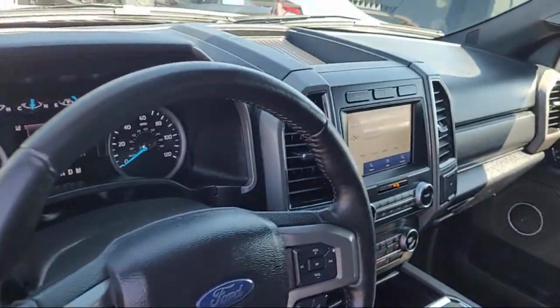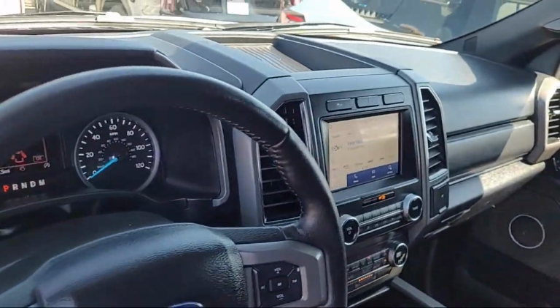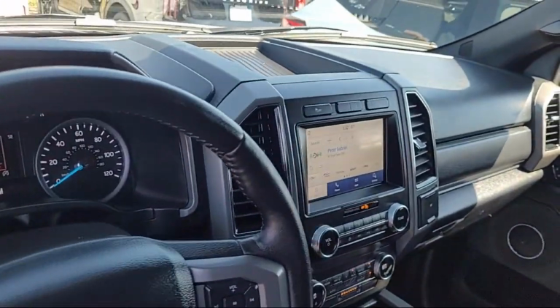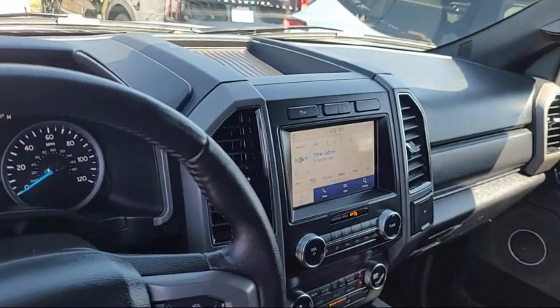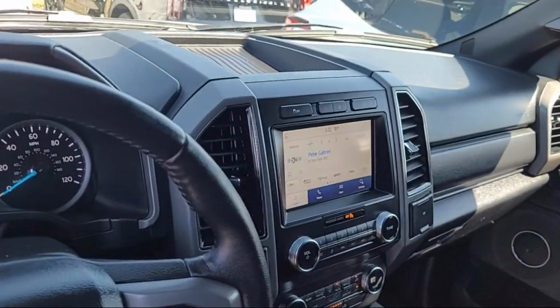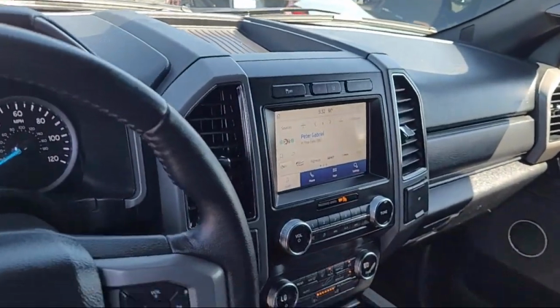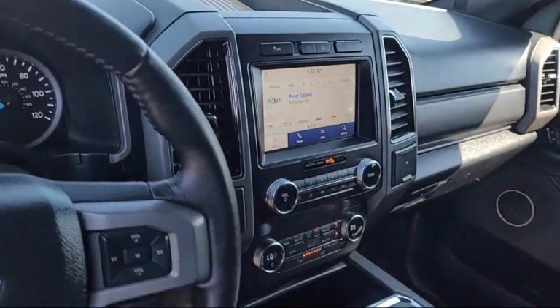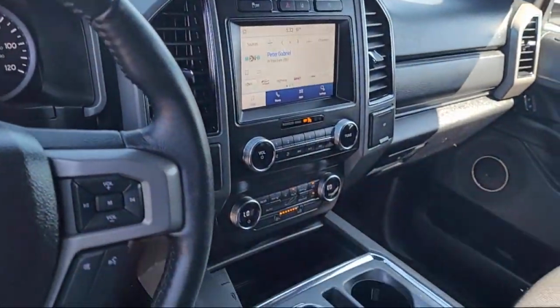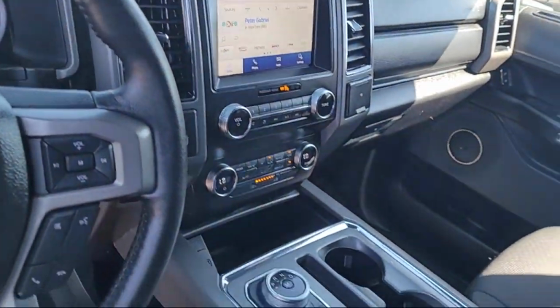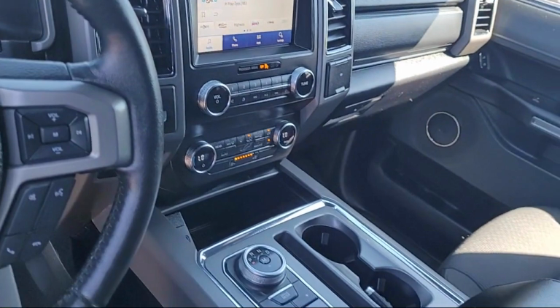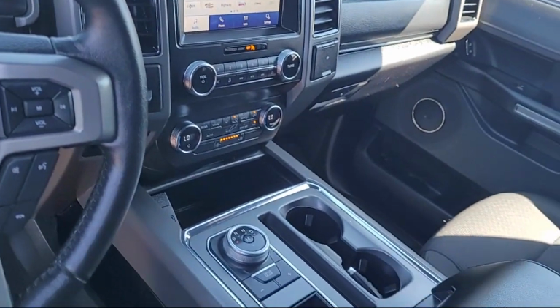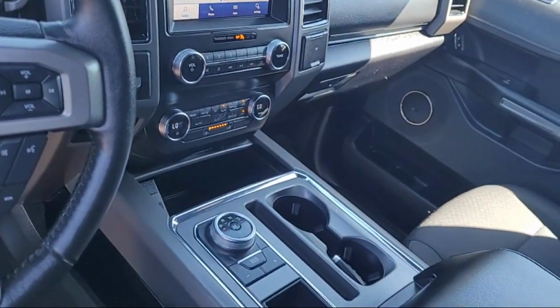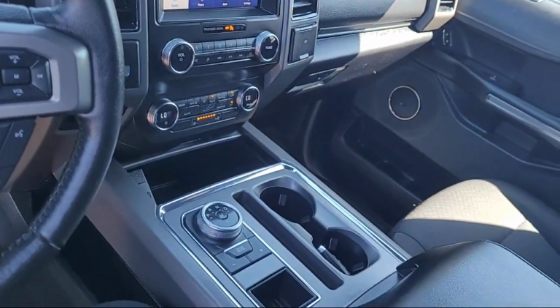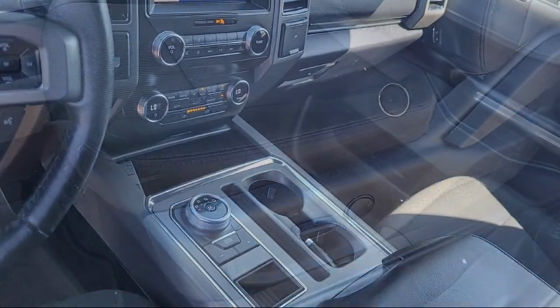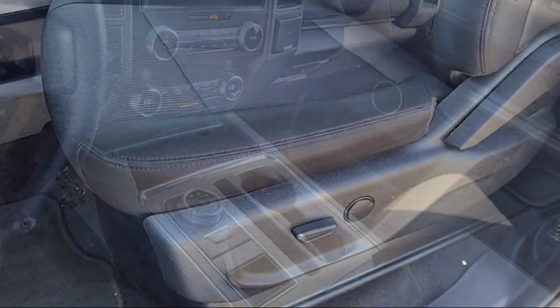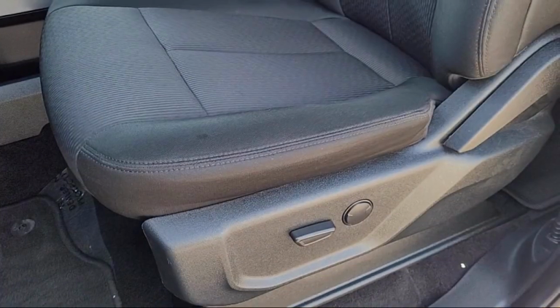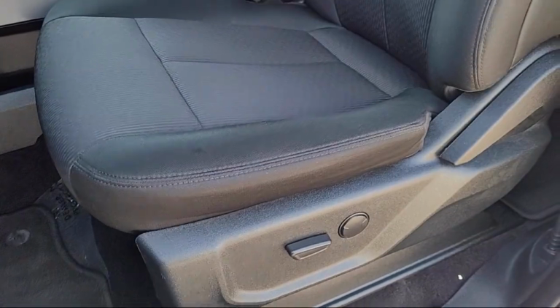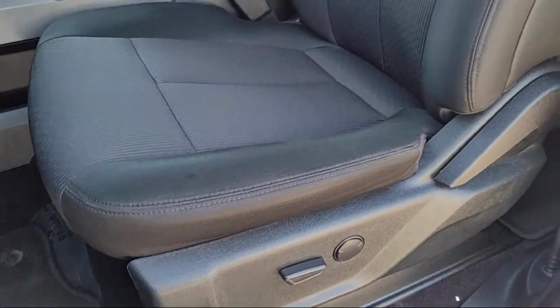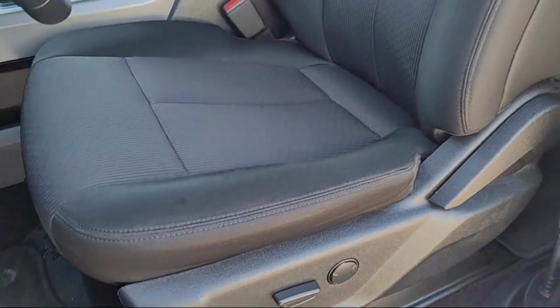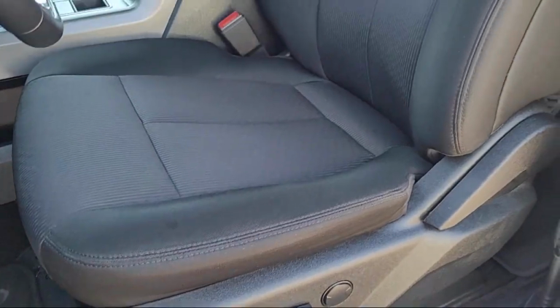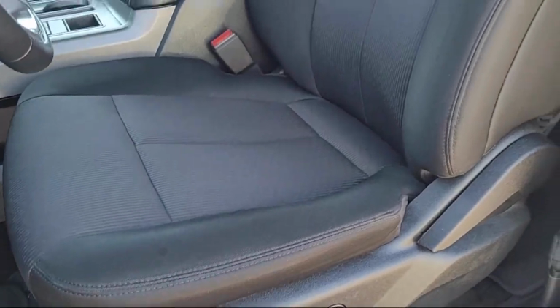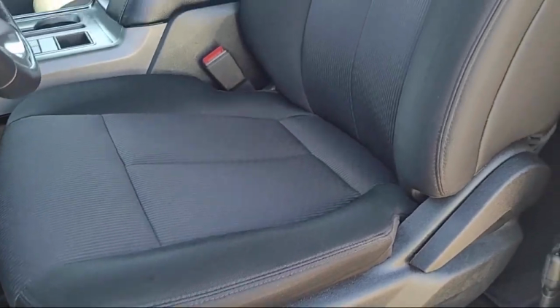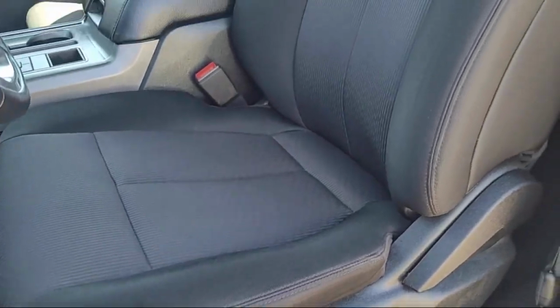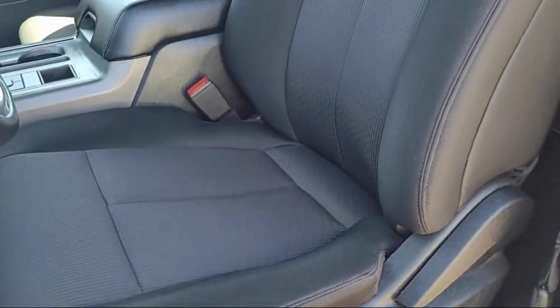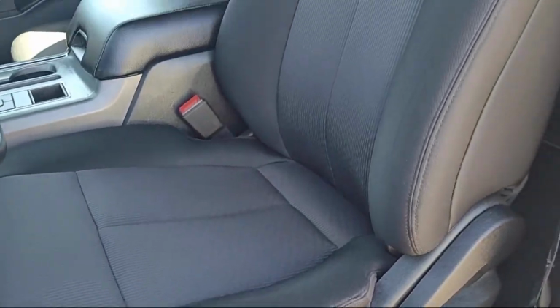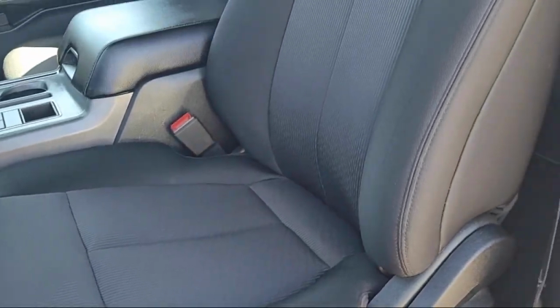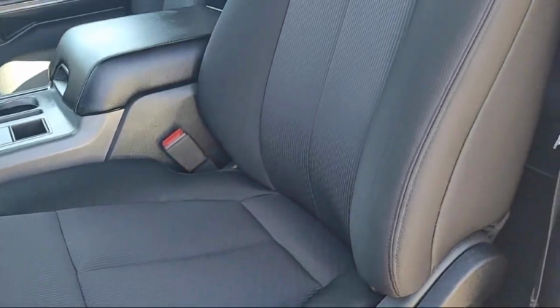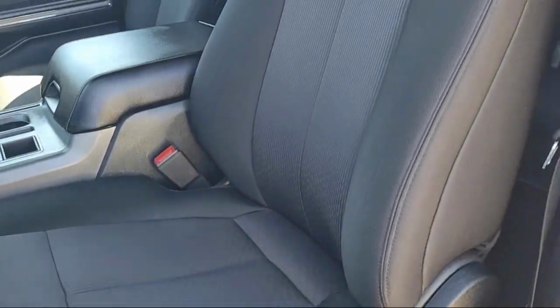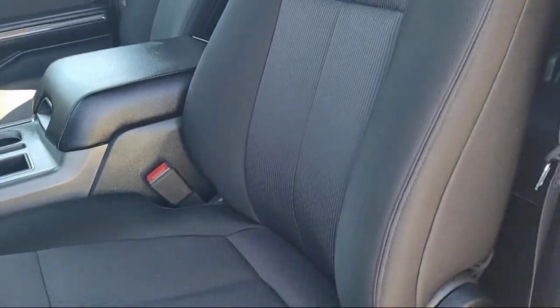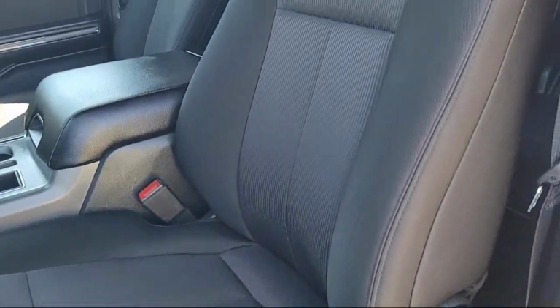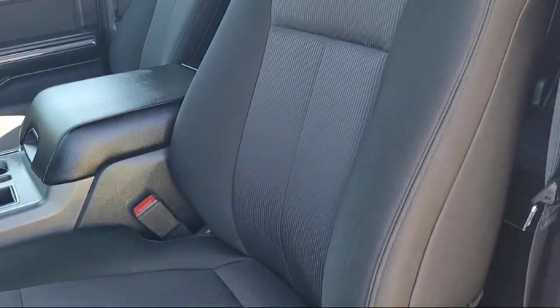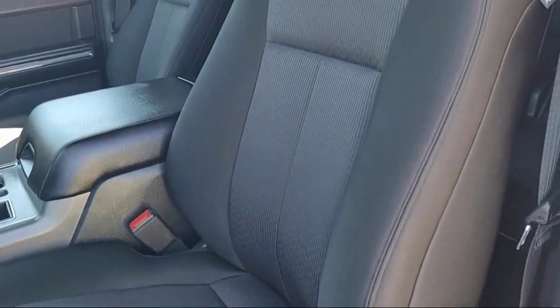Also included is Sirius XM satellite radio, alloy wheels, and it has less than 30,000 miles on the odometer.